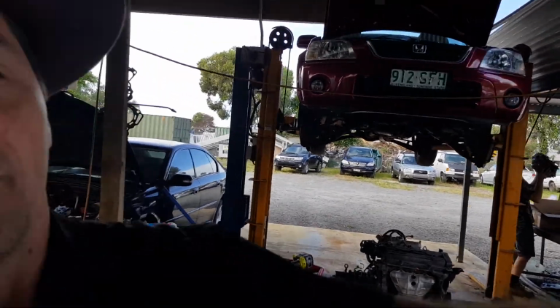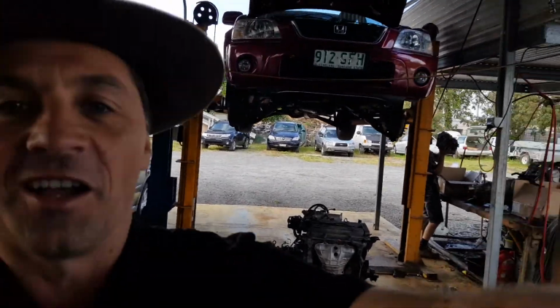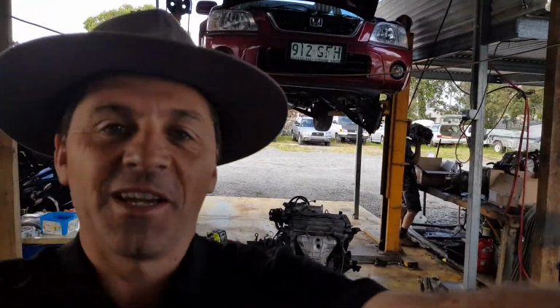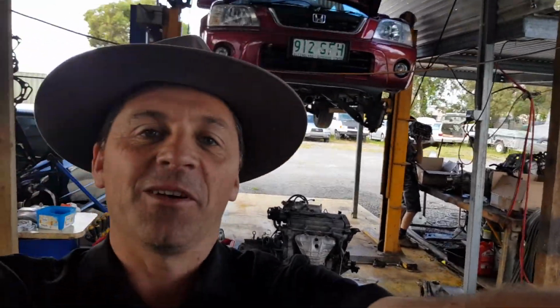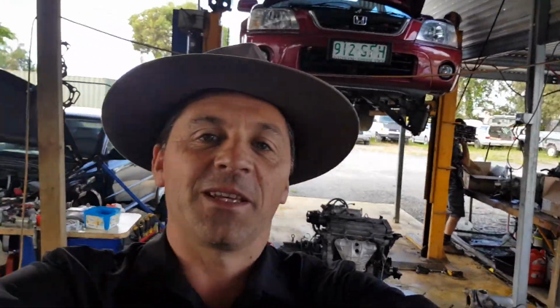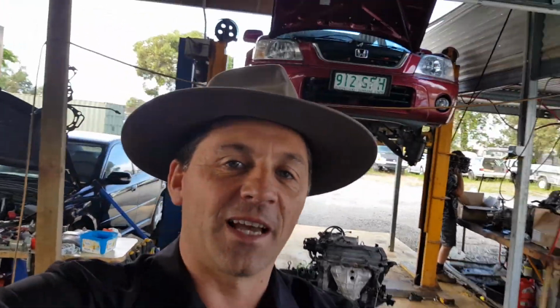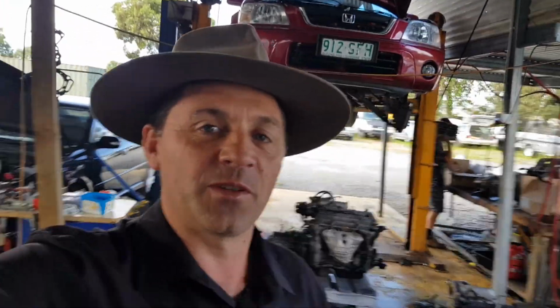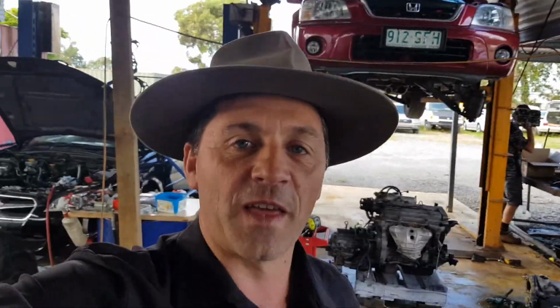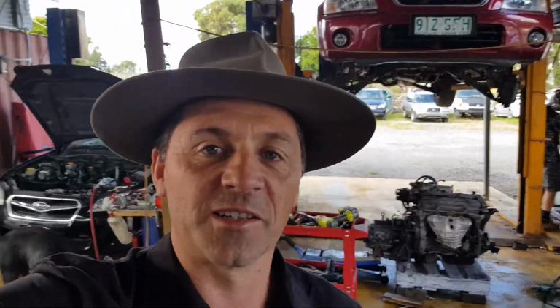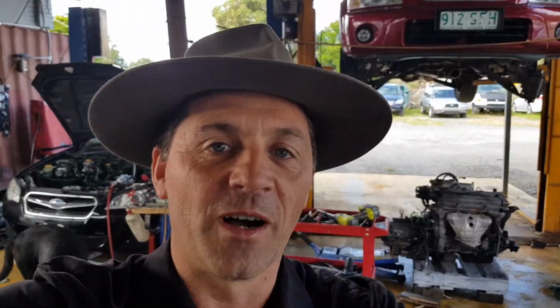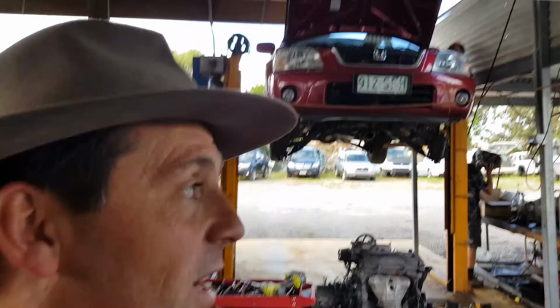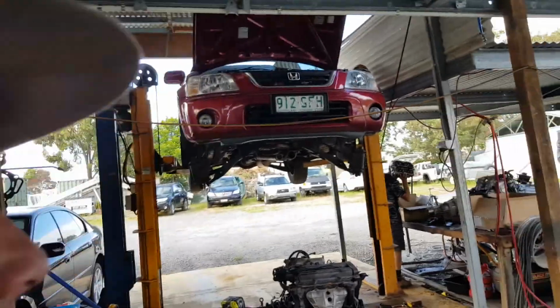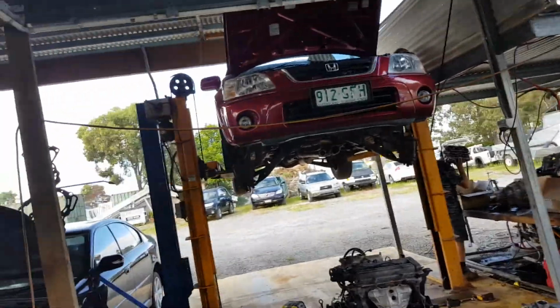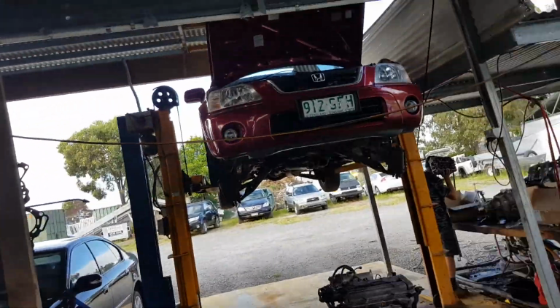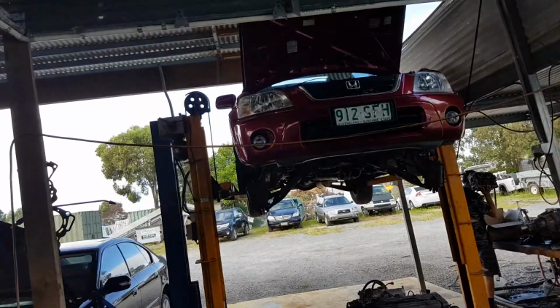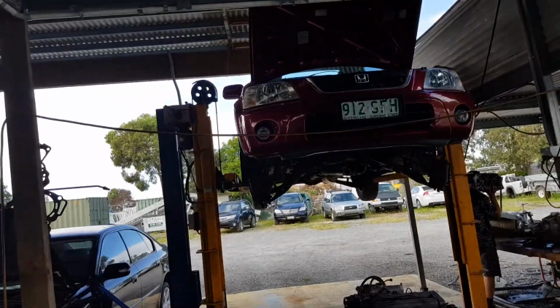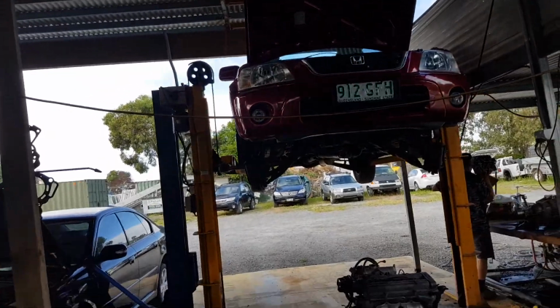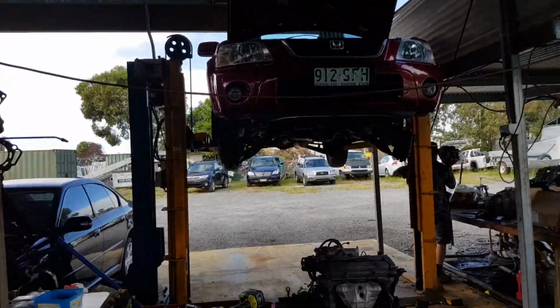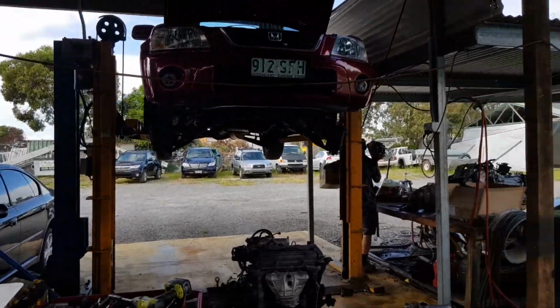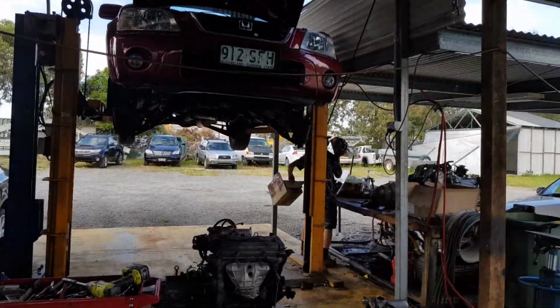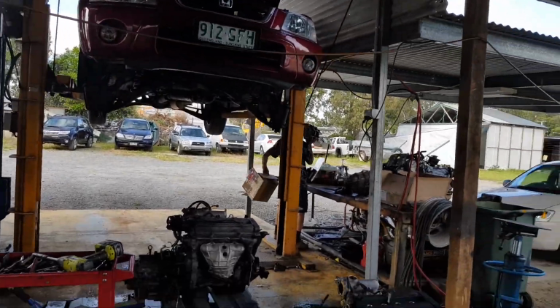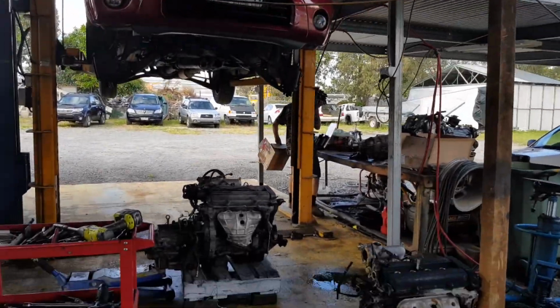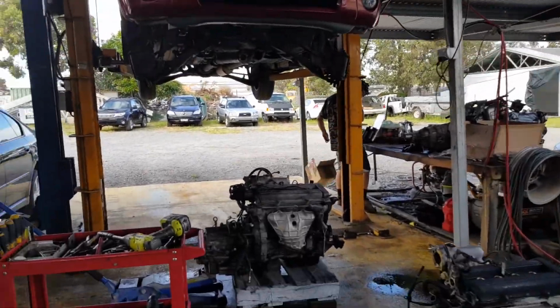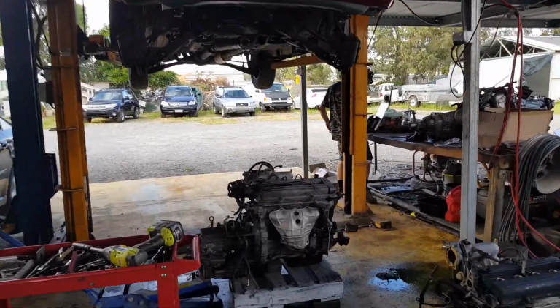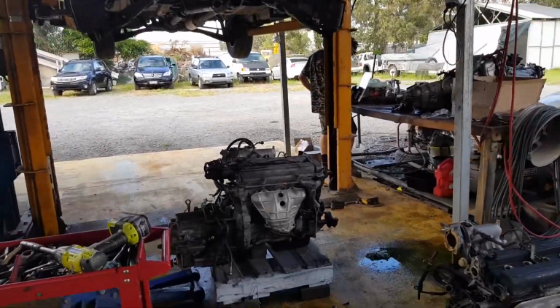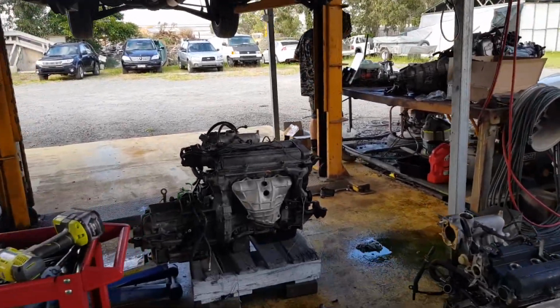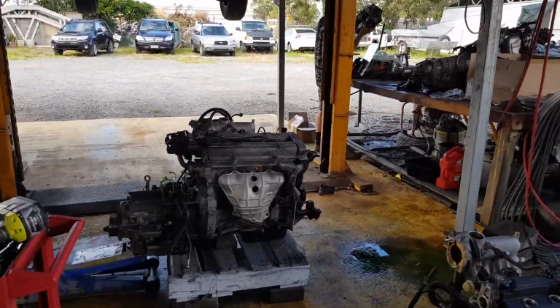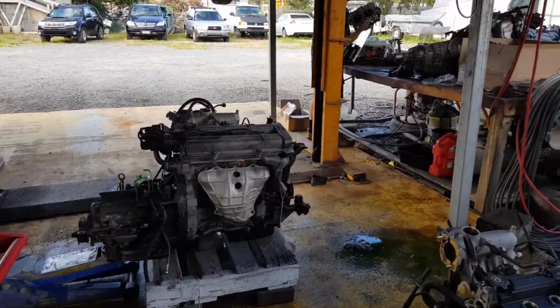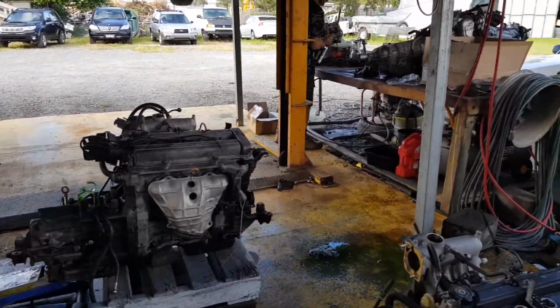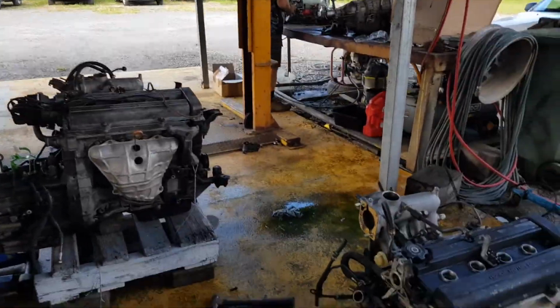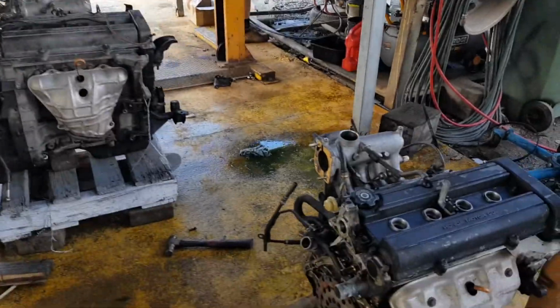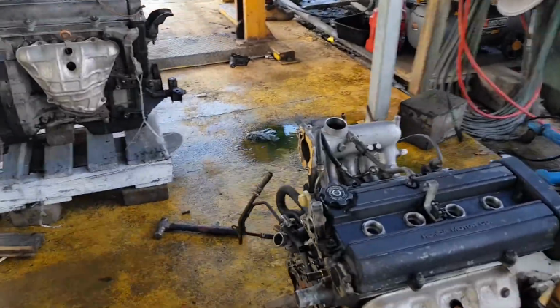Hi, I'm Dean. We've got this 2001 Honda CR-V which we're doing a motor change in. I just done a quick video to show you what's happened.